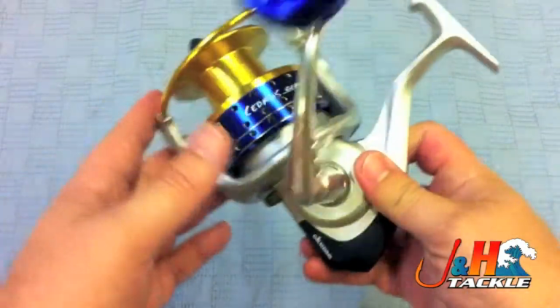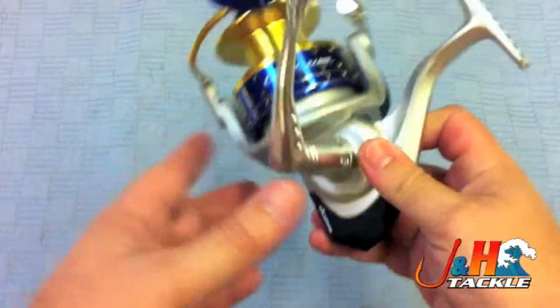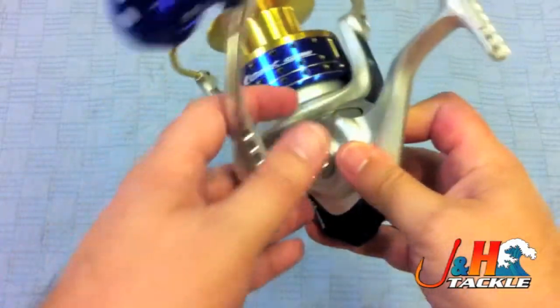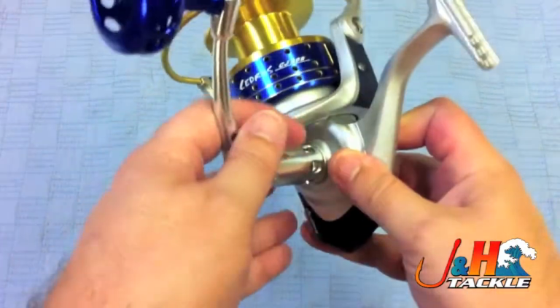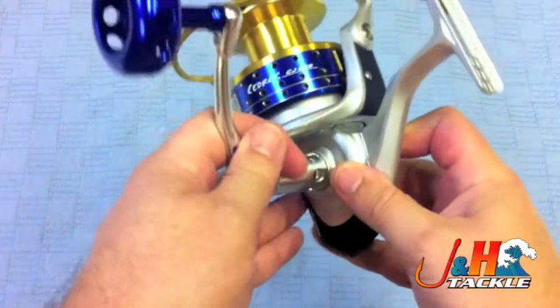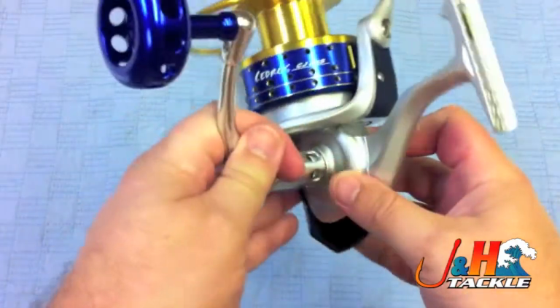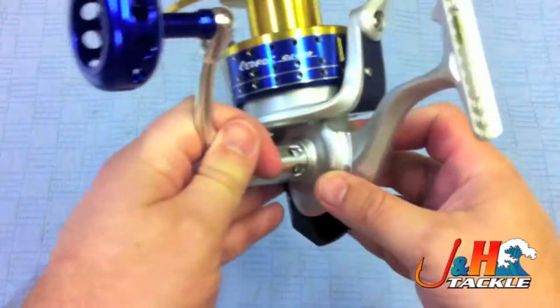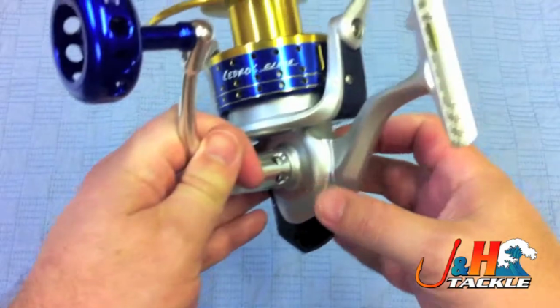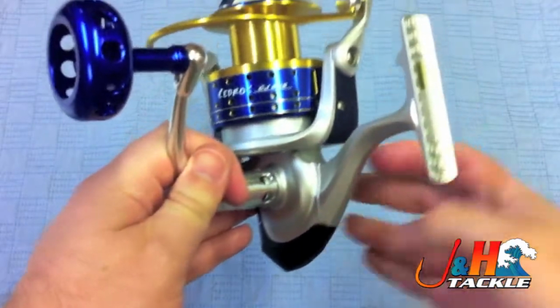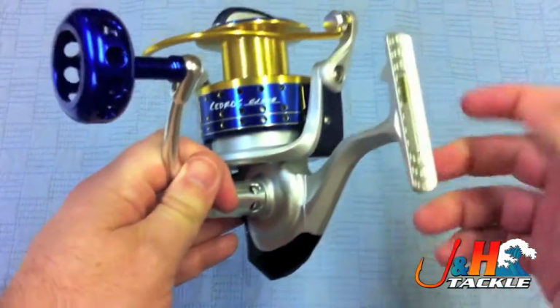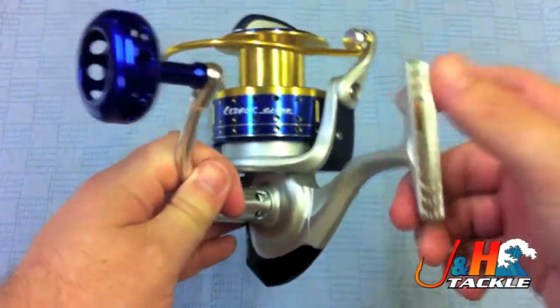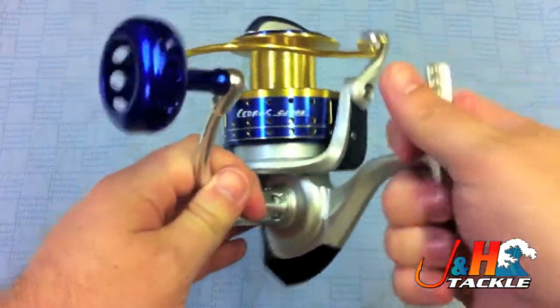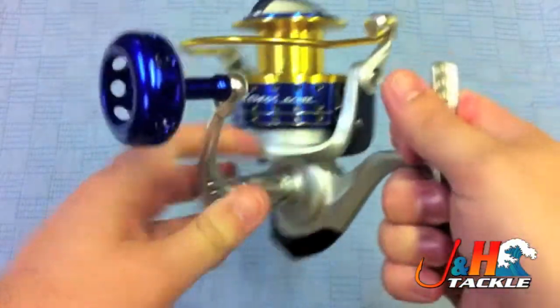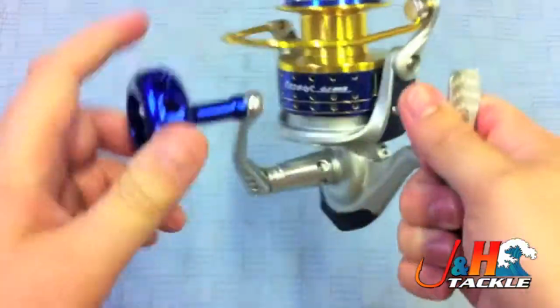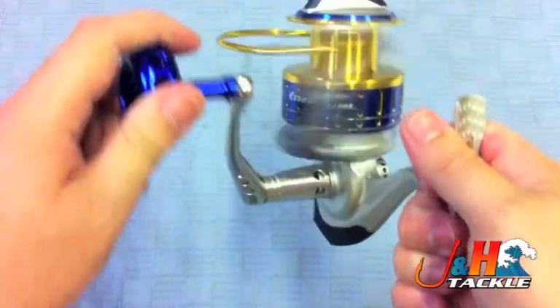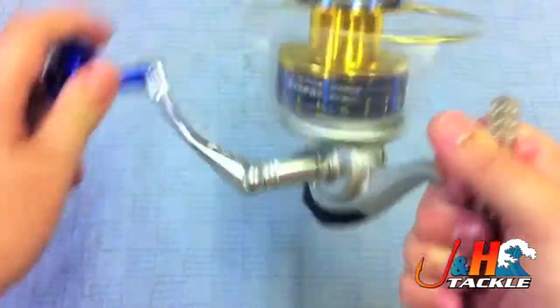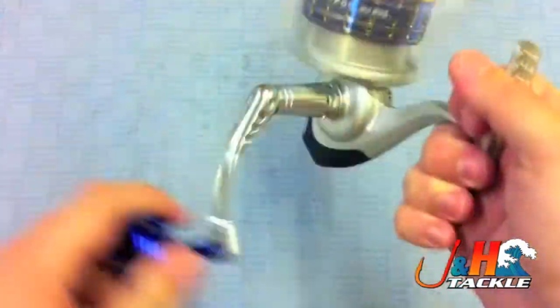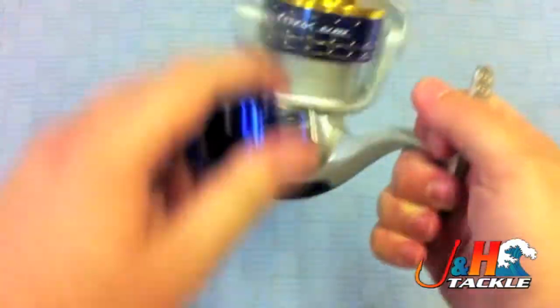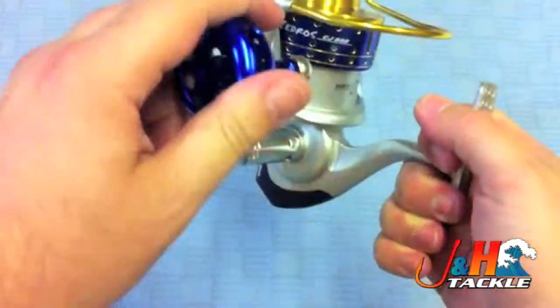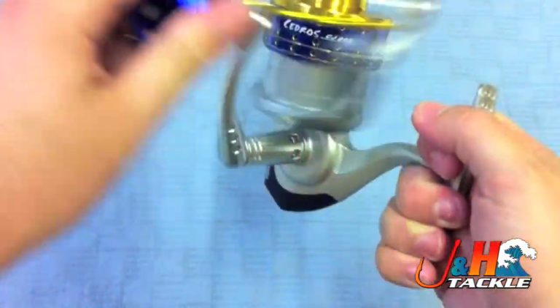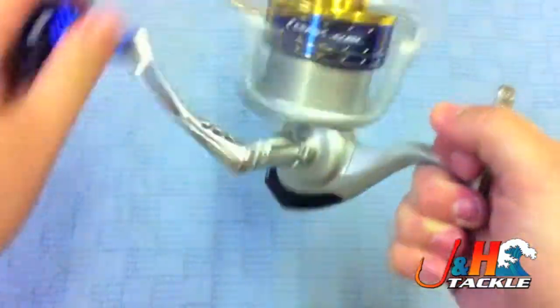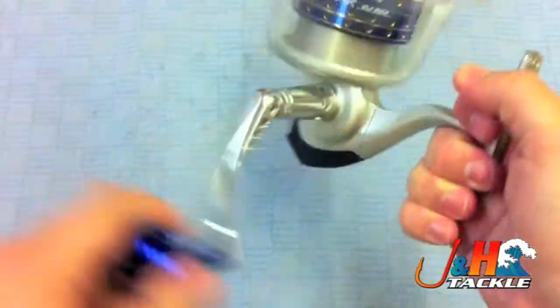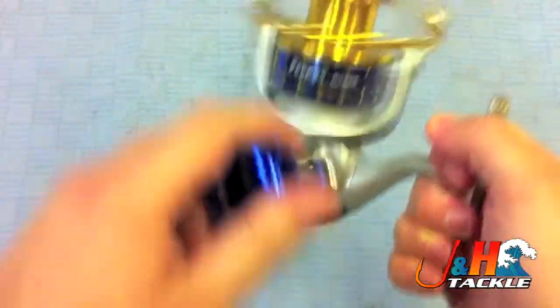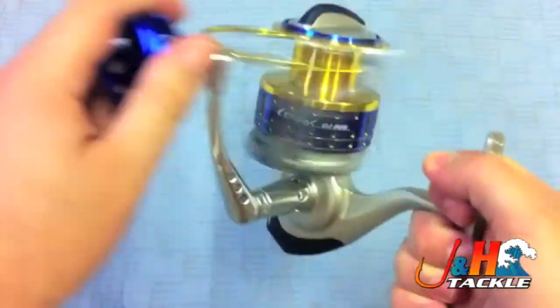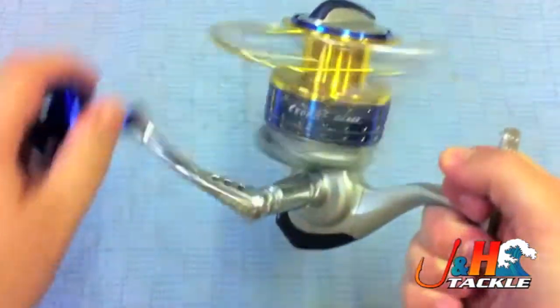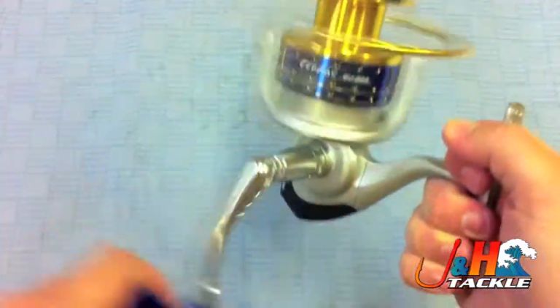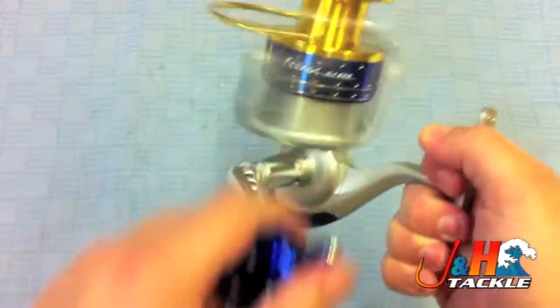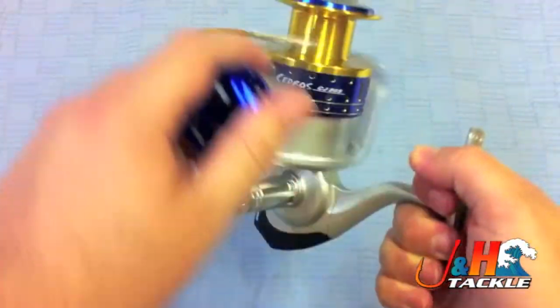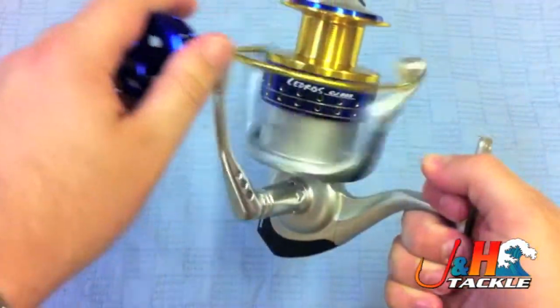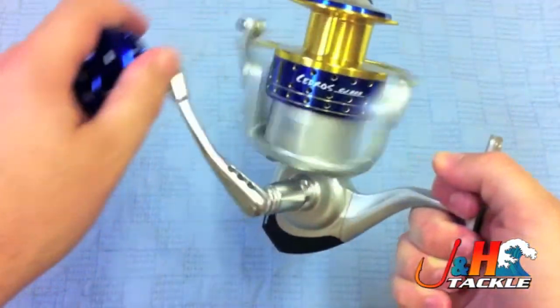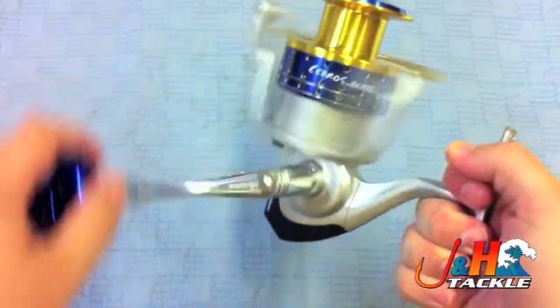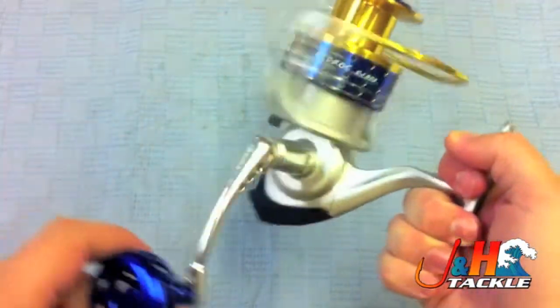So this is the Okuma Sedro CJ80S — check it out at J&H.com.